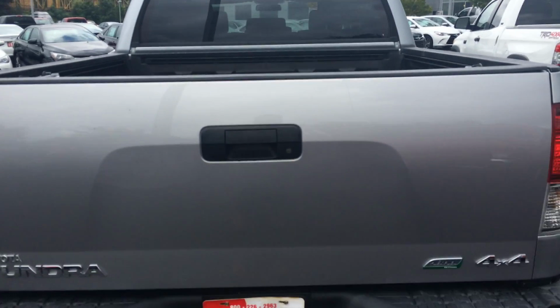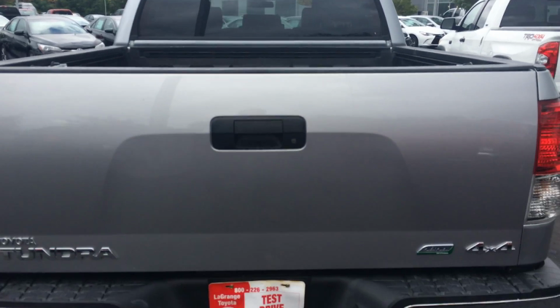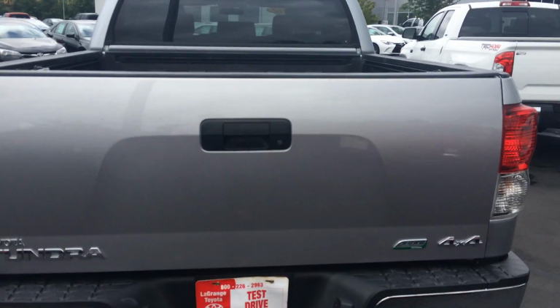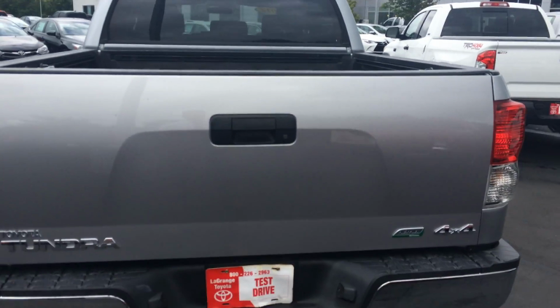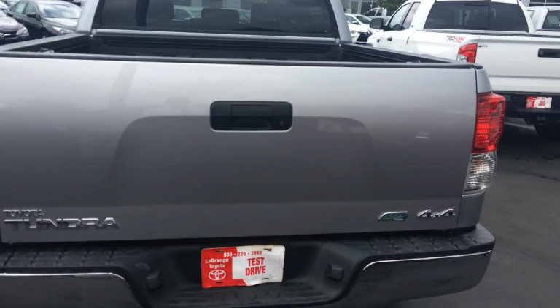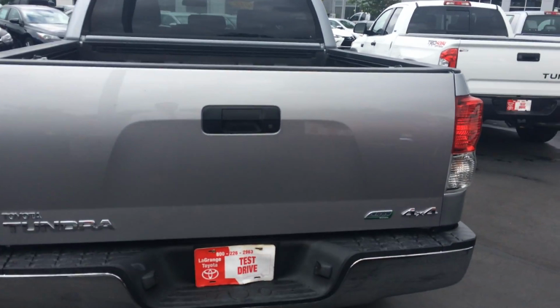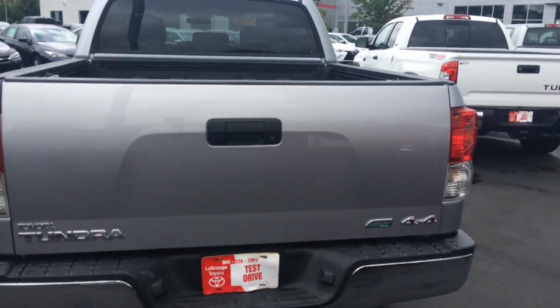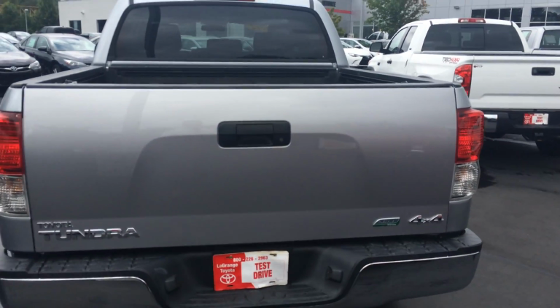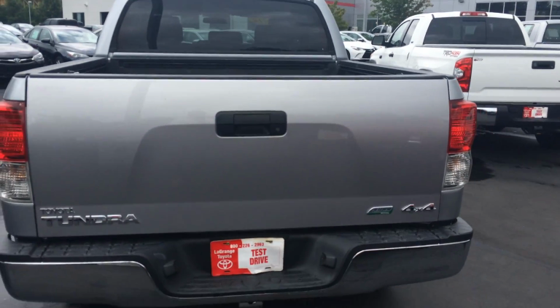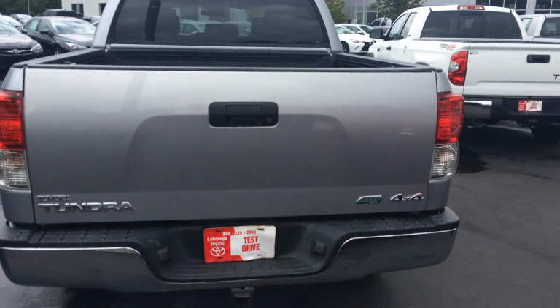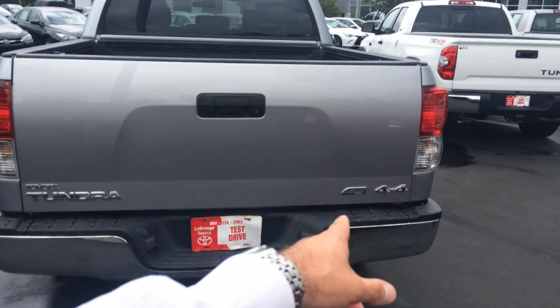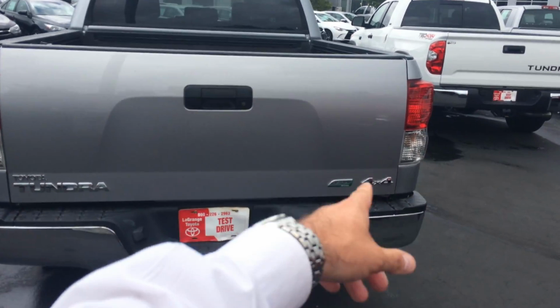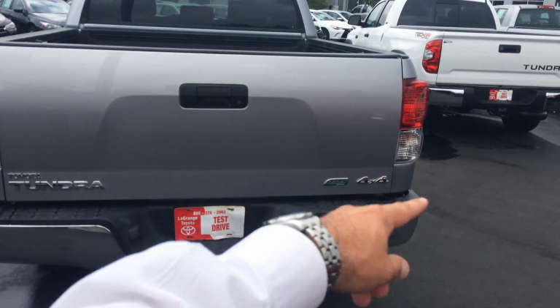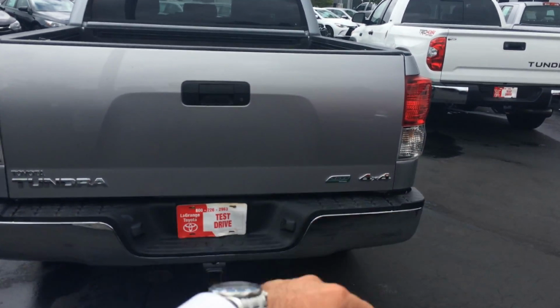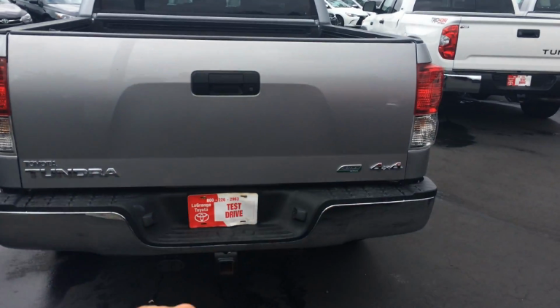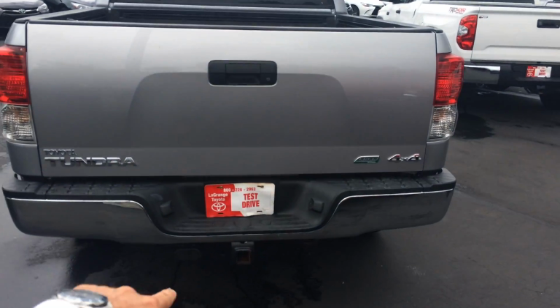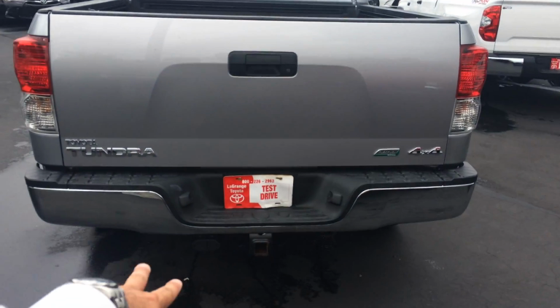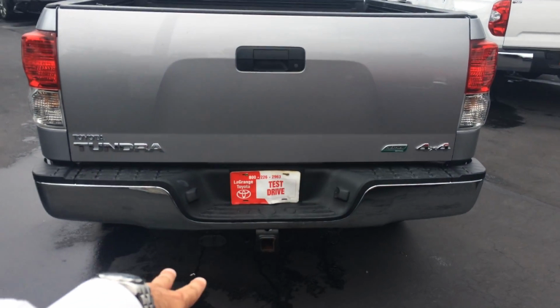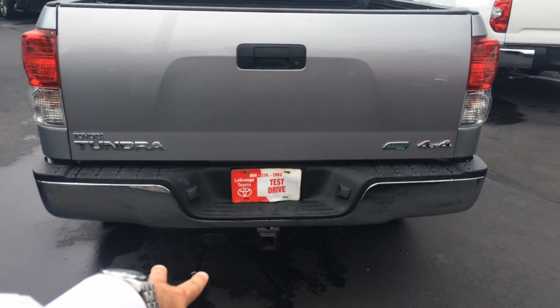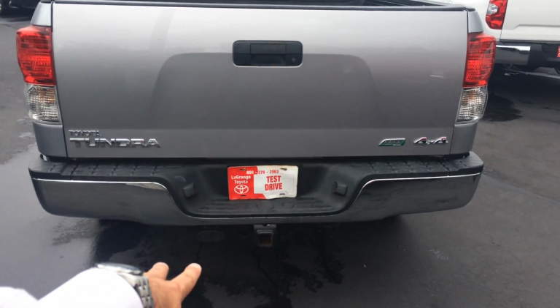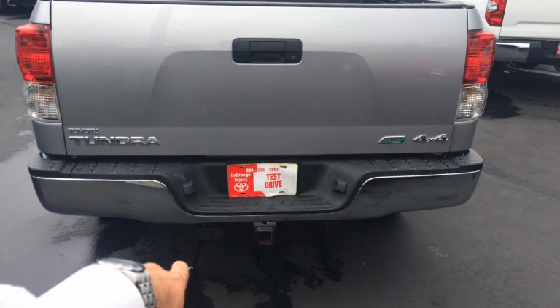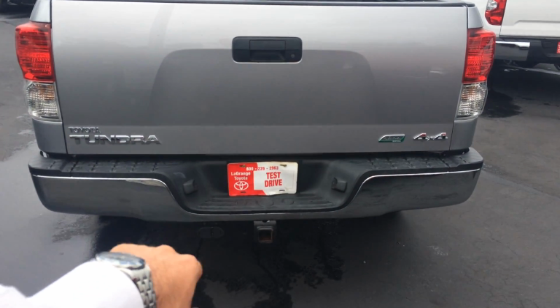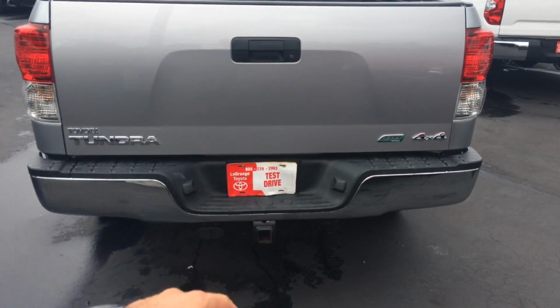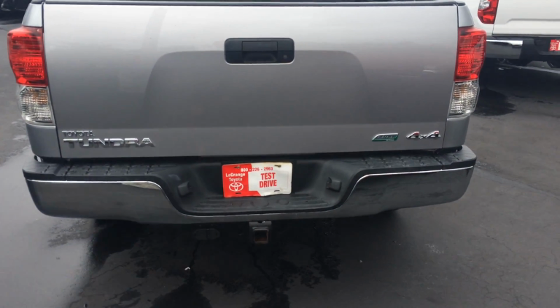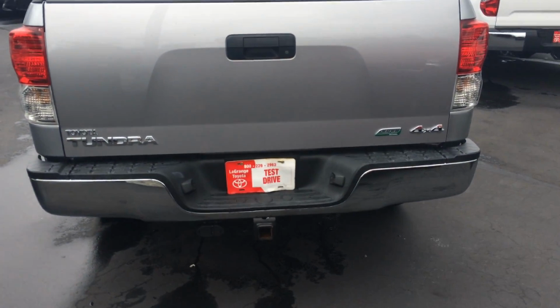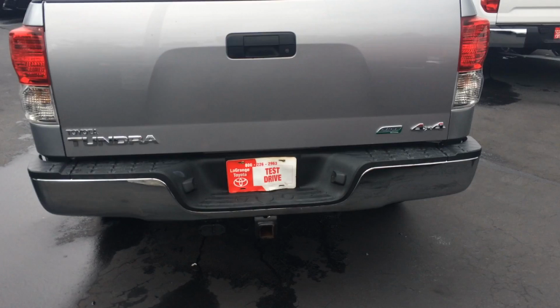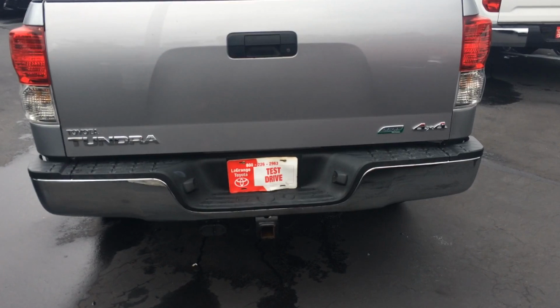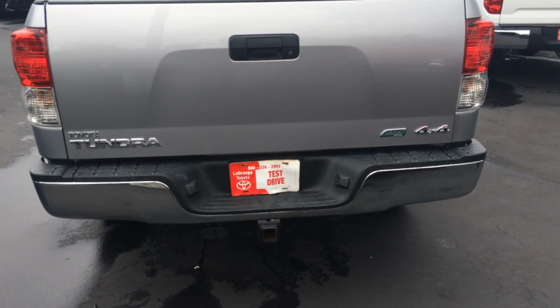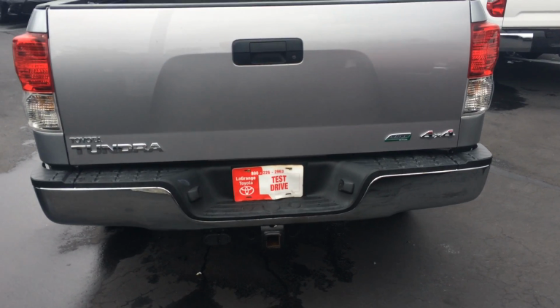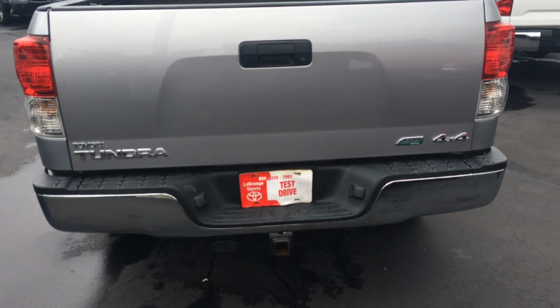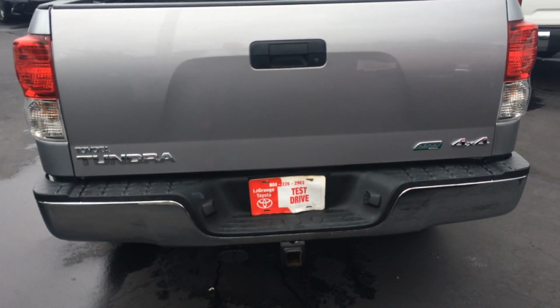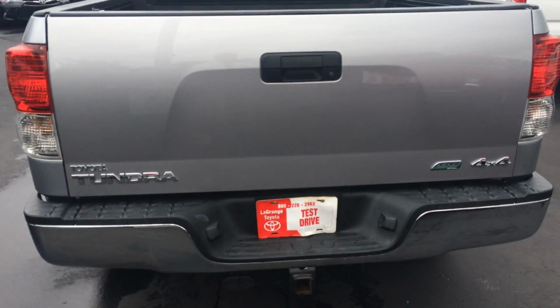Here's kind of the rear profile. You see Flex Fuel 4x4, both receptacles for your towing packages, etc.